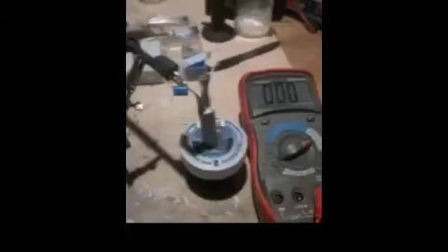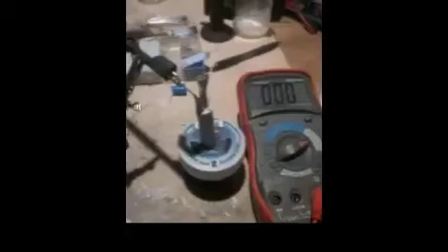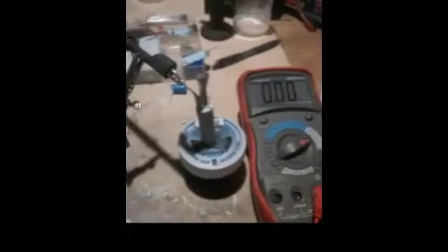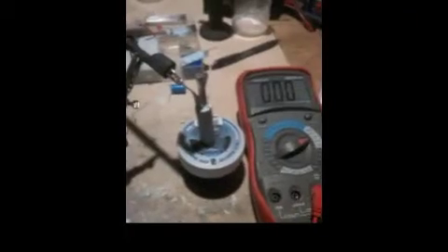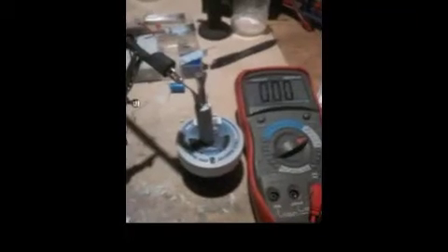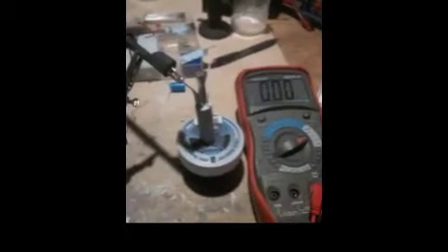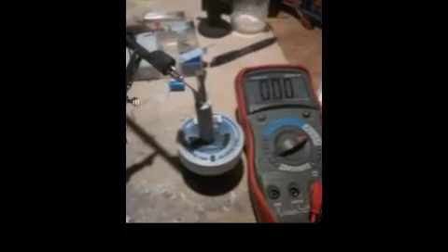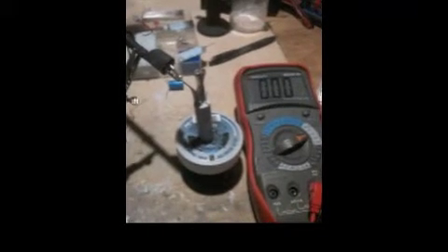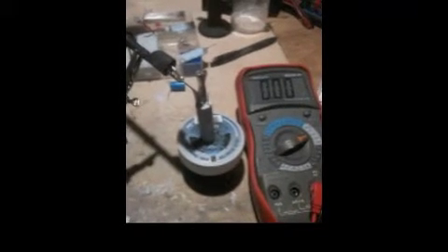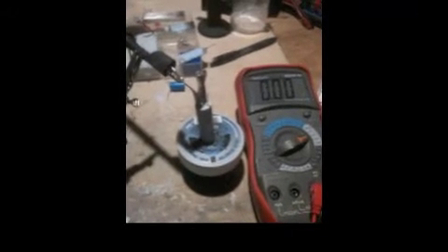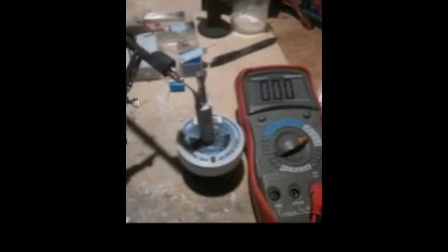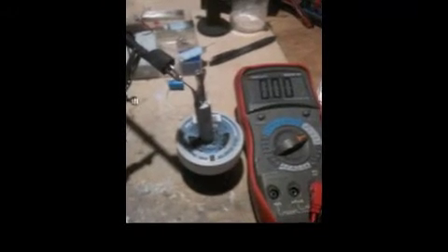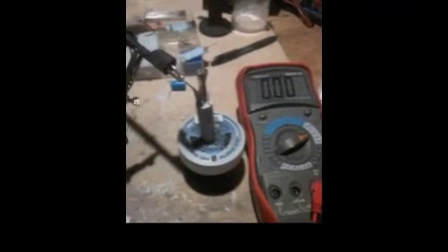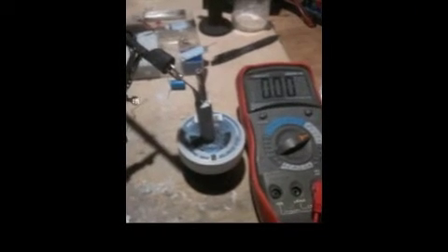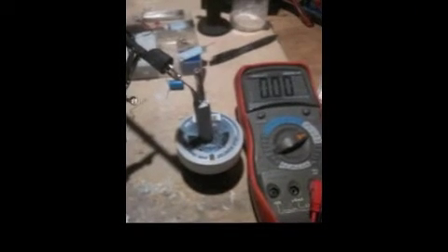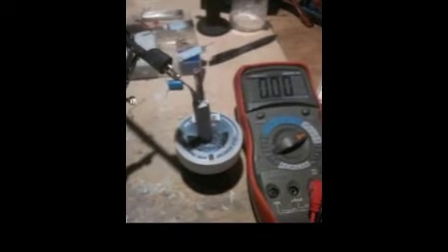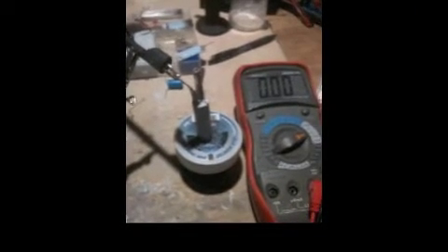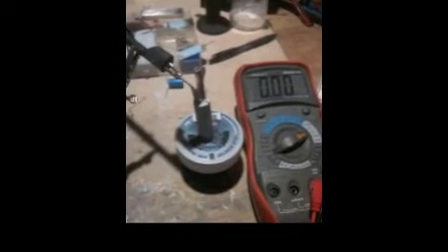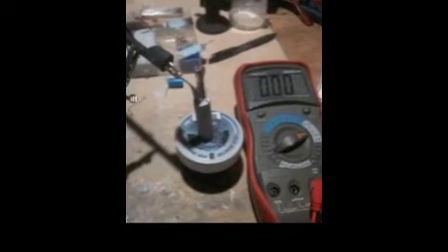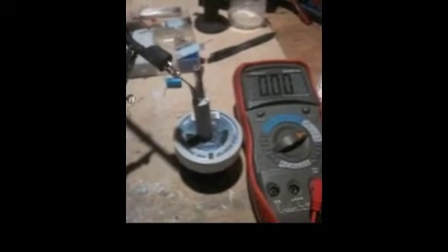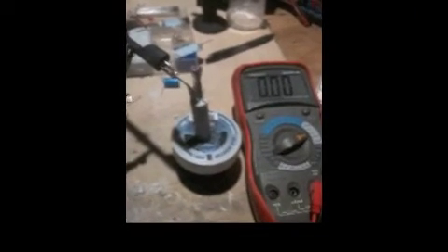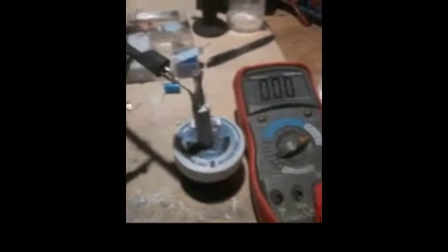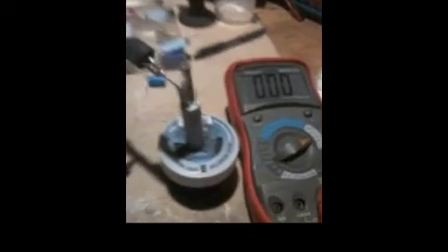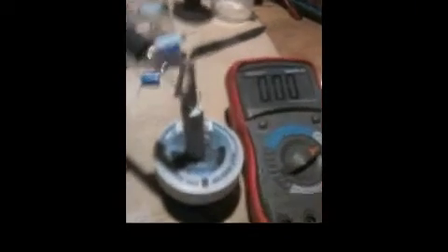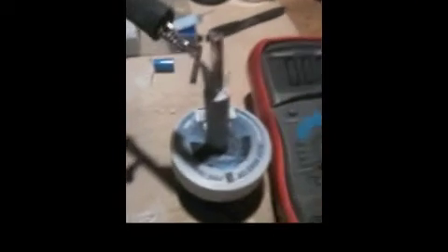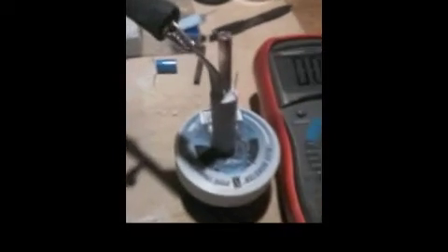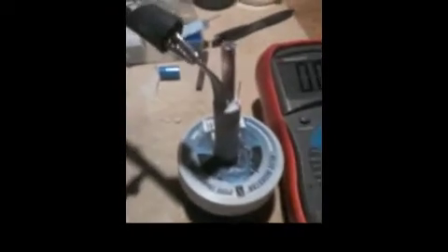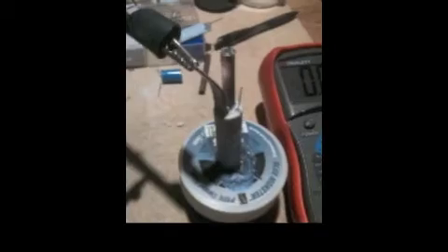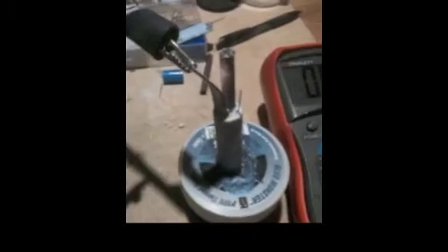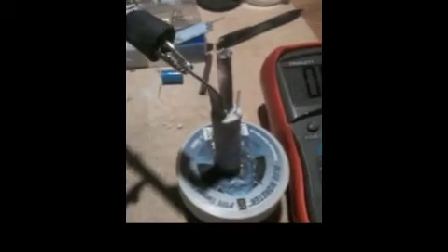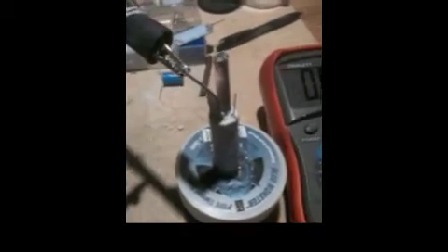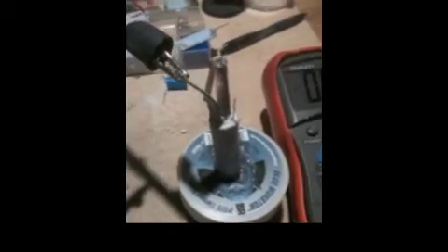Hi YouTube, this is DyeFlyFish. I just want to show you this other experiment that I just did, and this will be the last one I'm going to be doing for a little while.